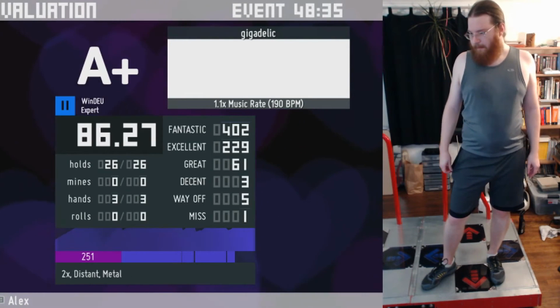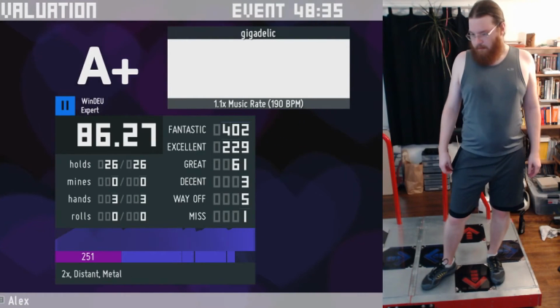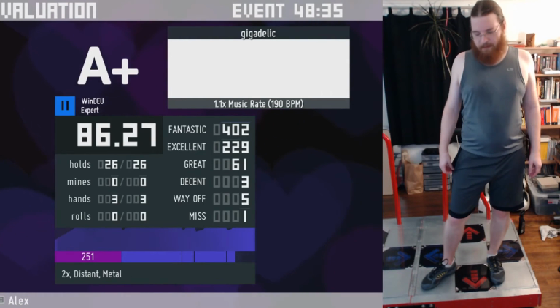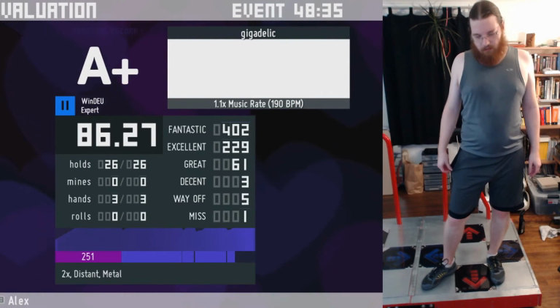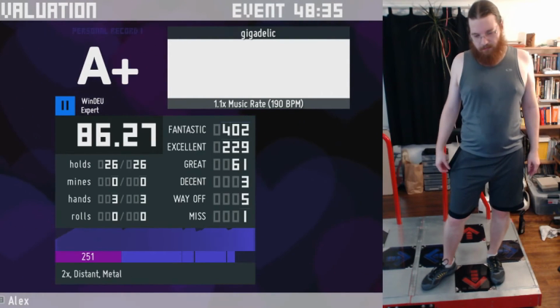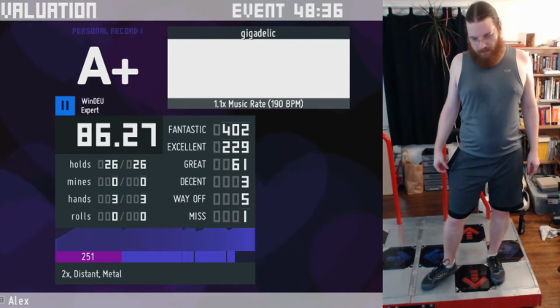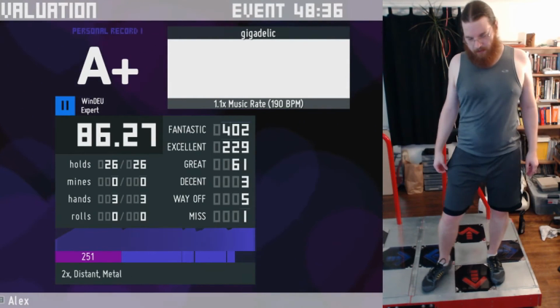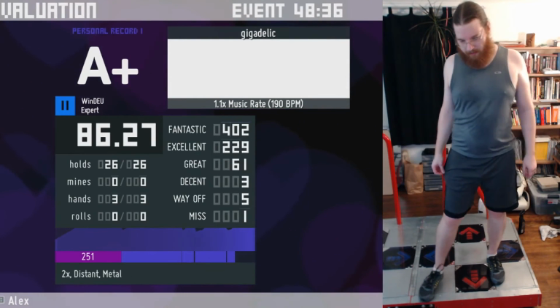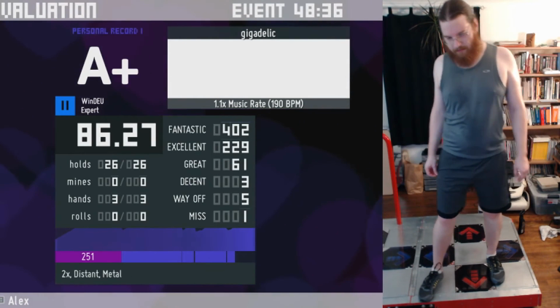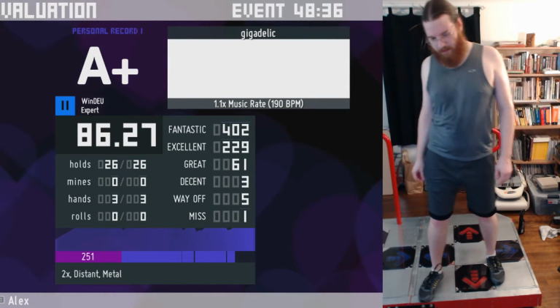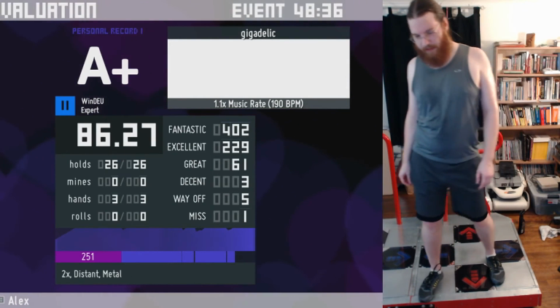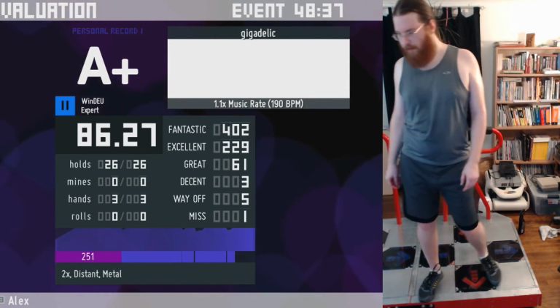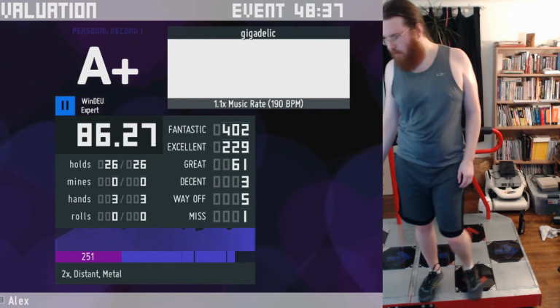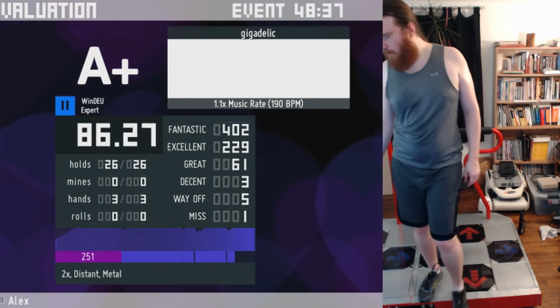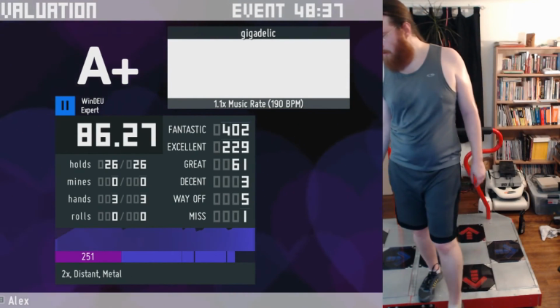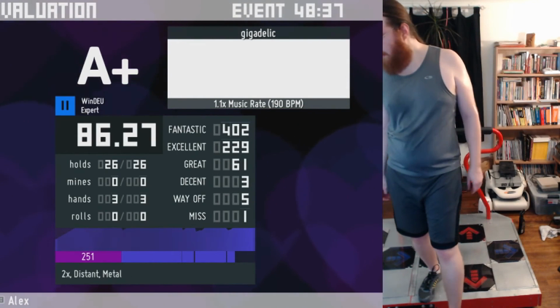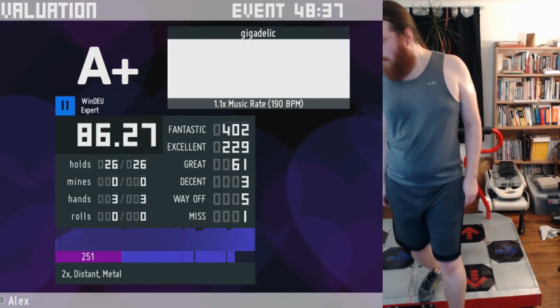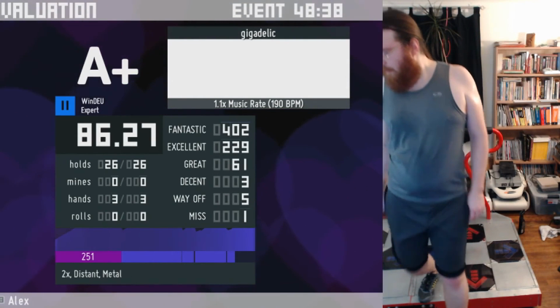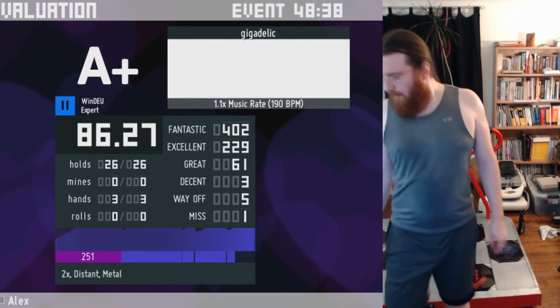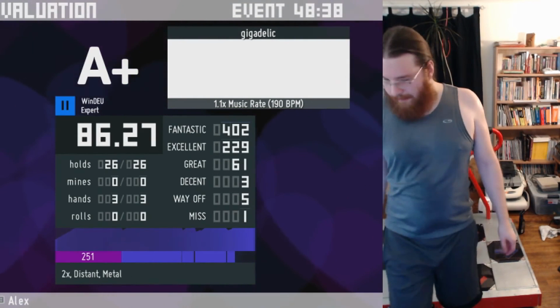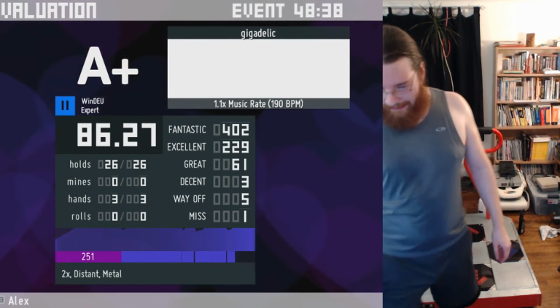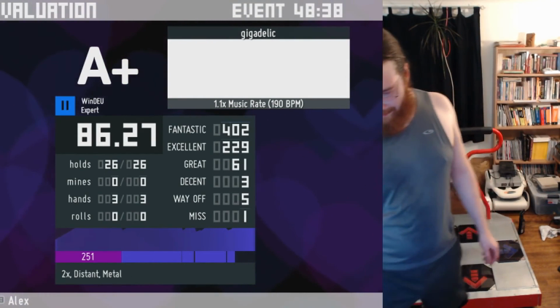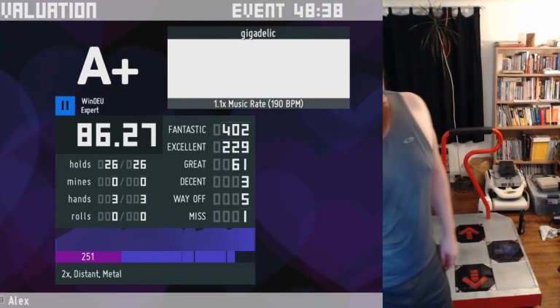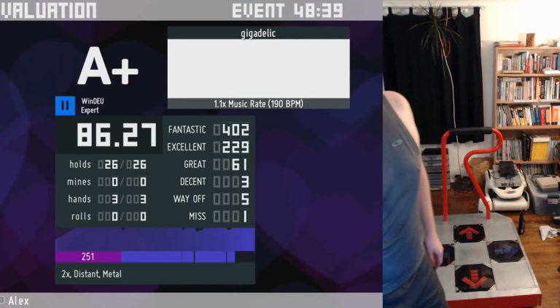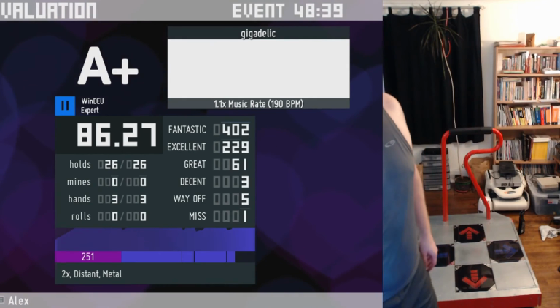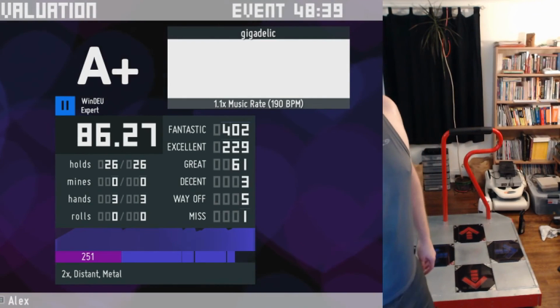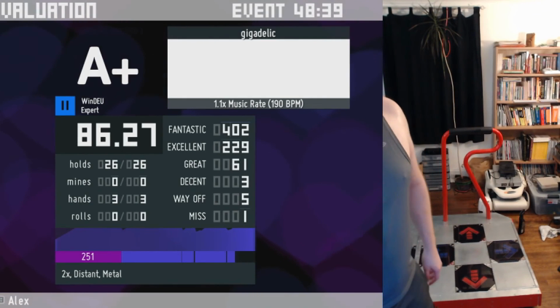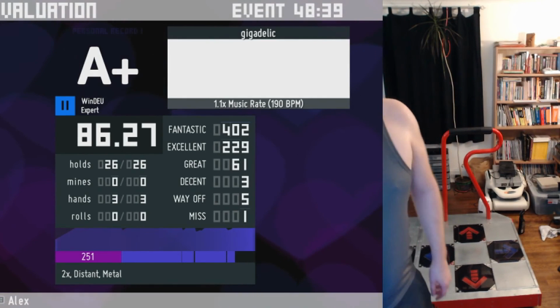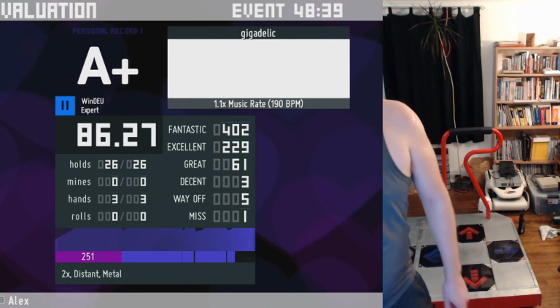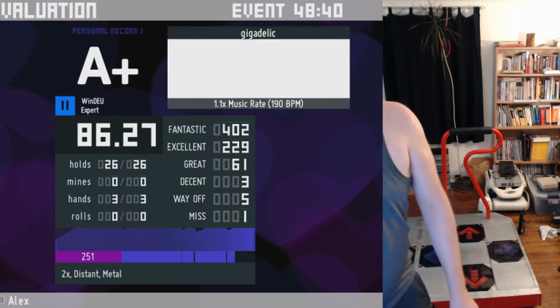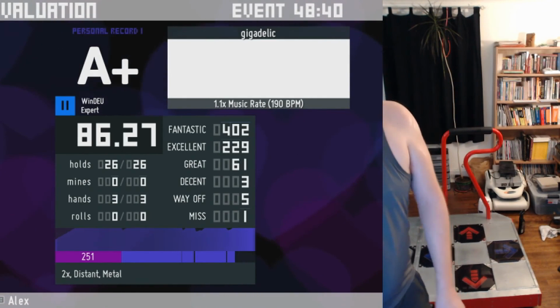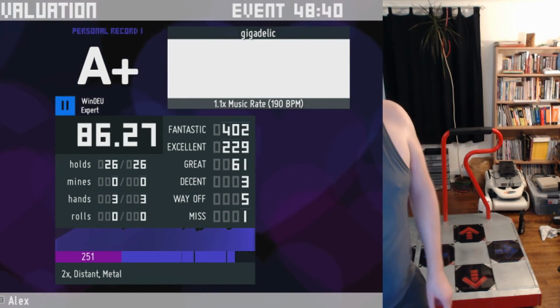2.2 would be the correct speed. Okay, cool. Yeah. That was fun. Thanks for the suggestion.